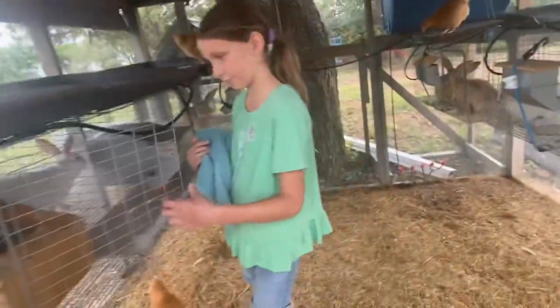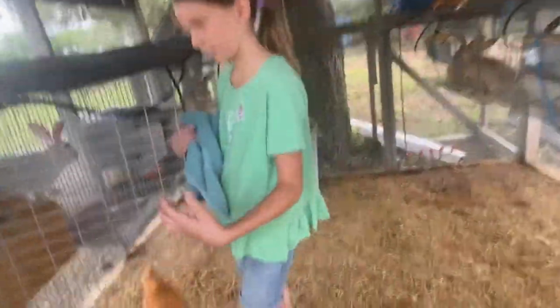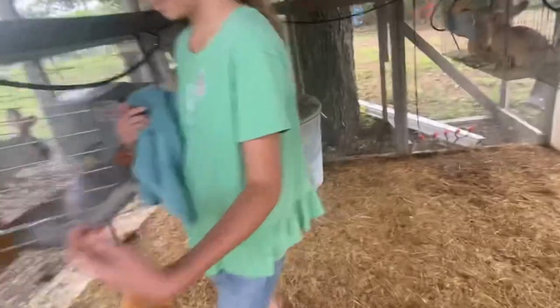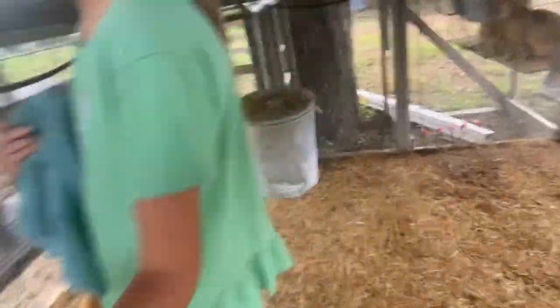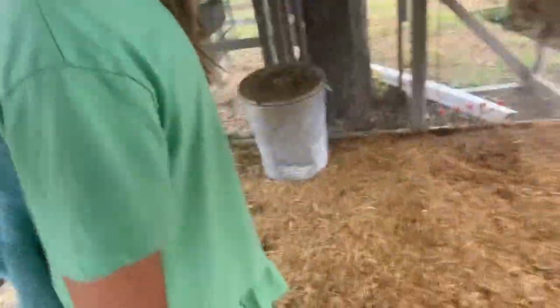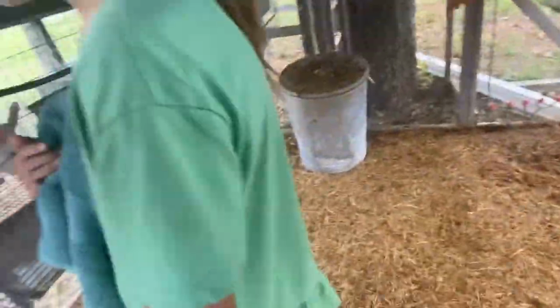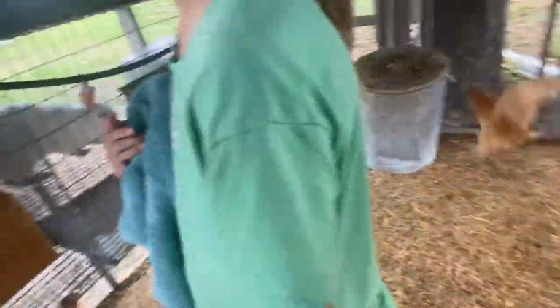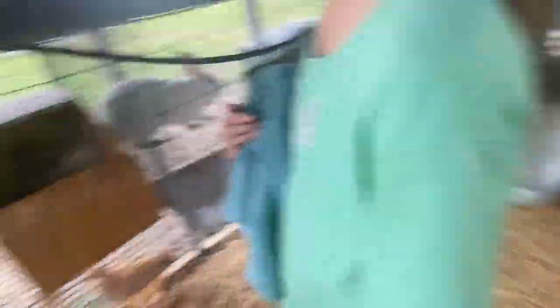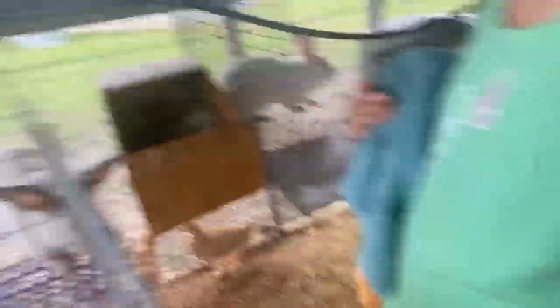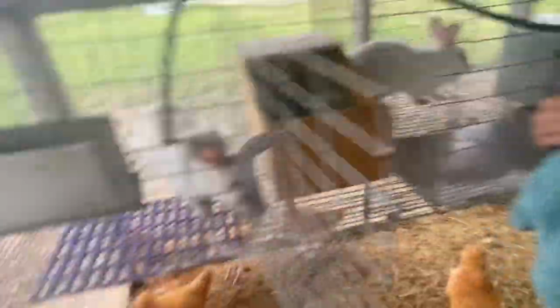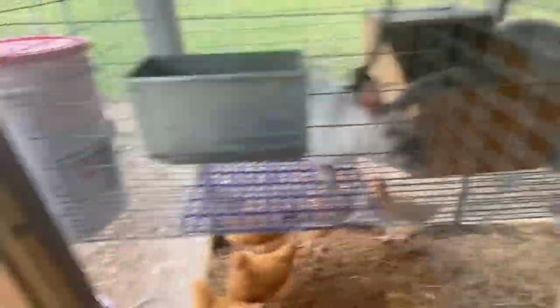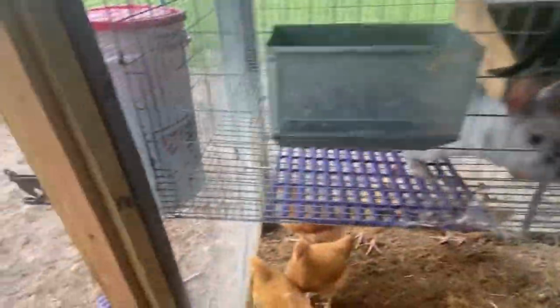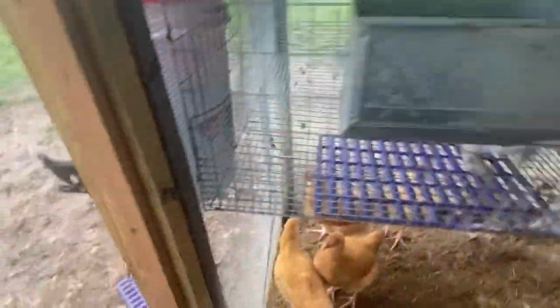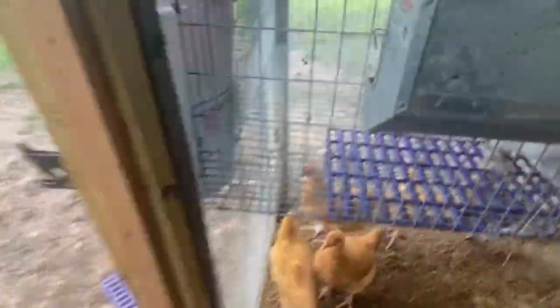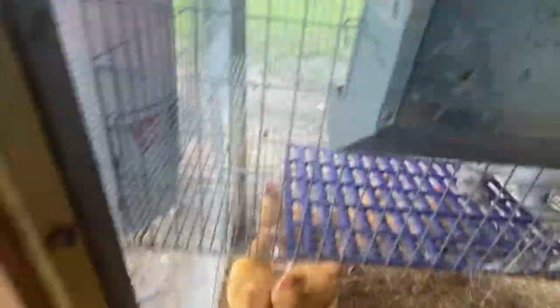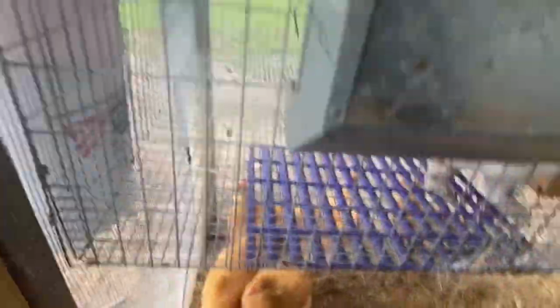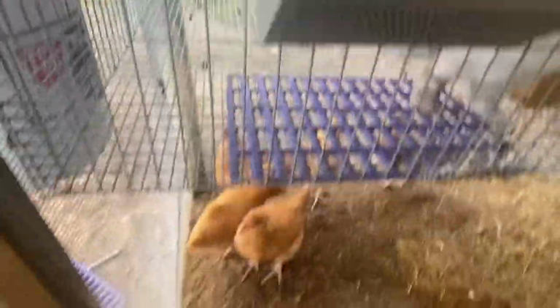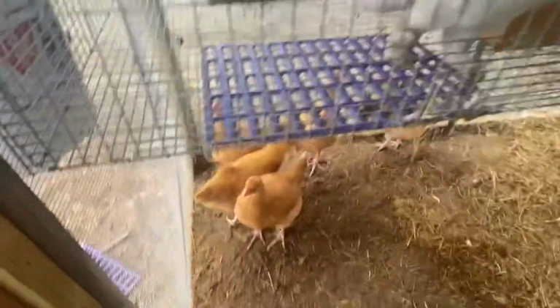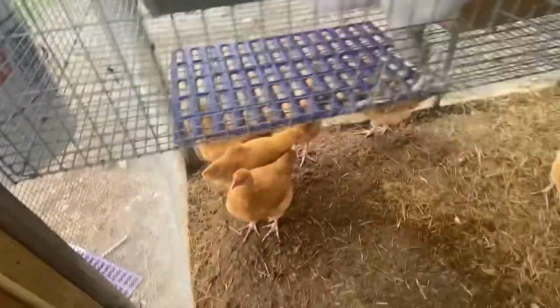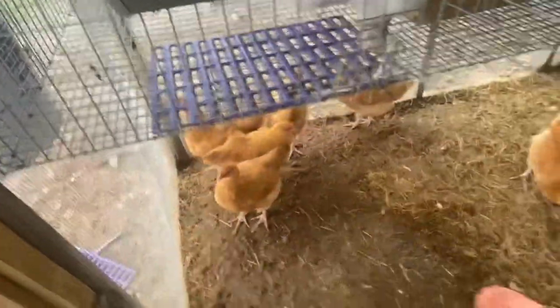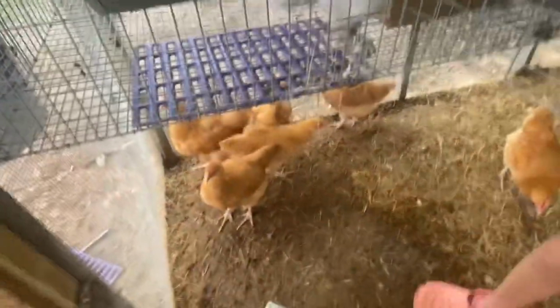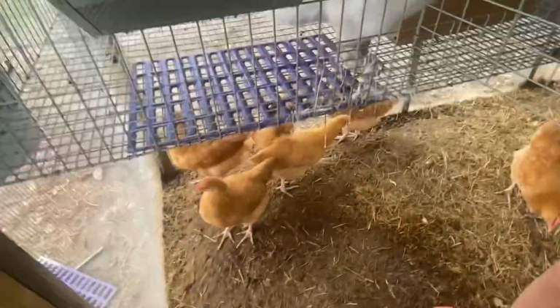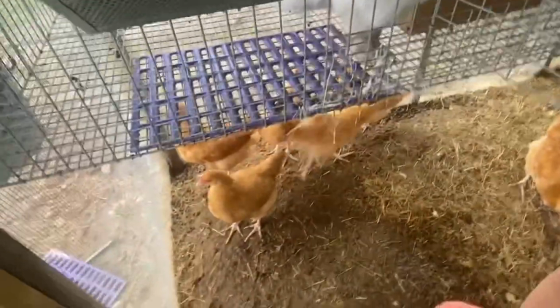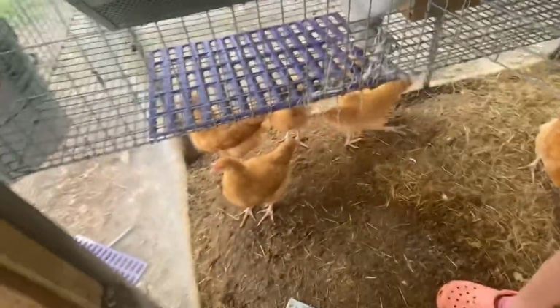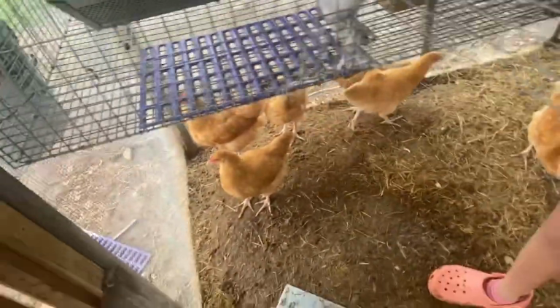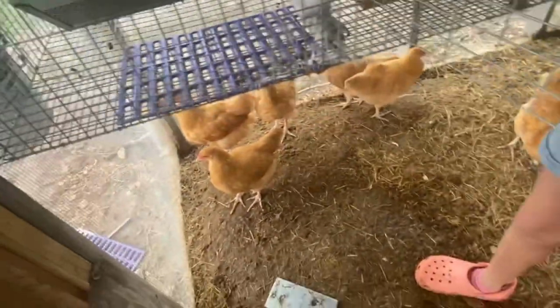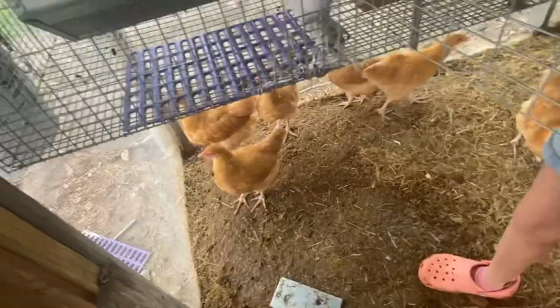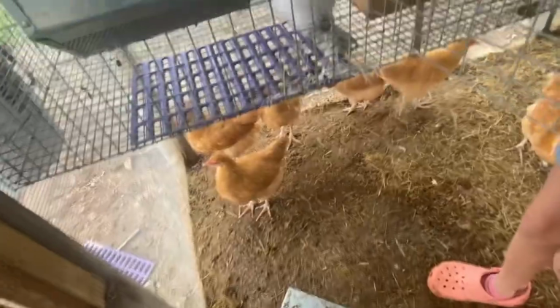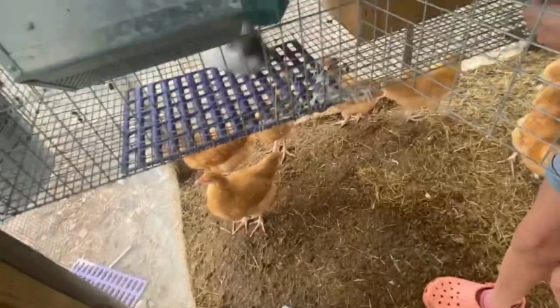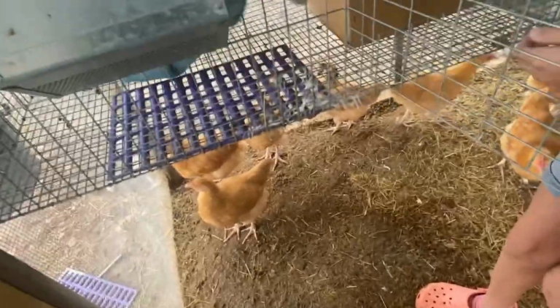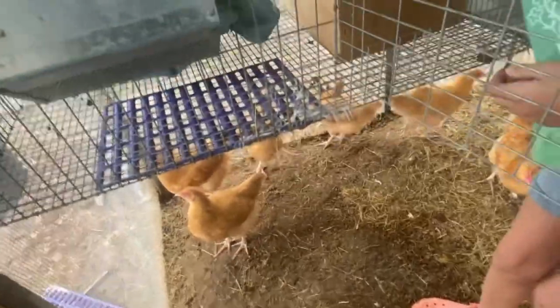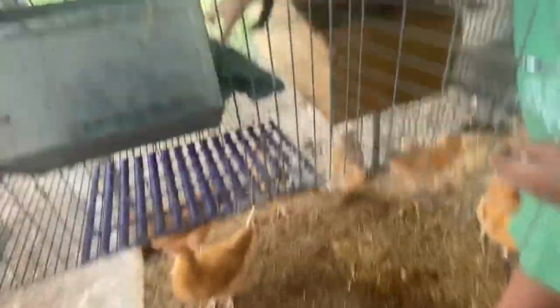Just in case y'all are wondering, these are our chicken grow-outs. They're really pretty and sweet. There's a towel.